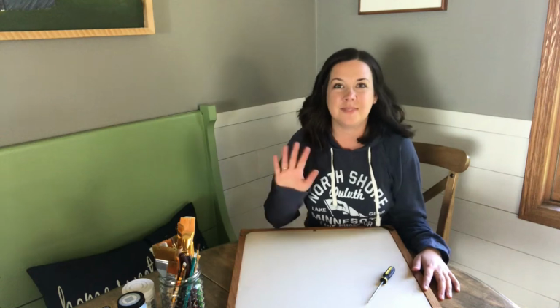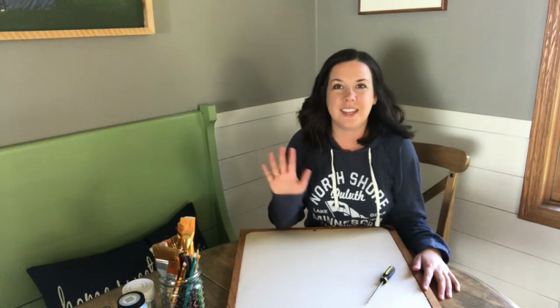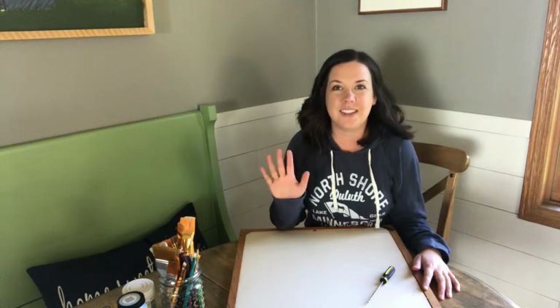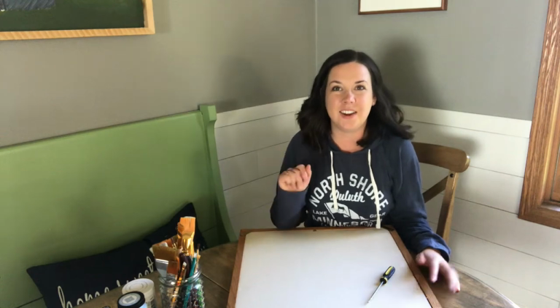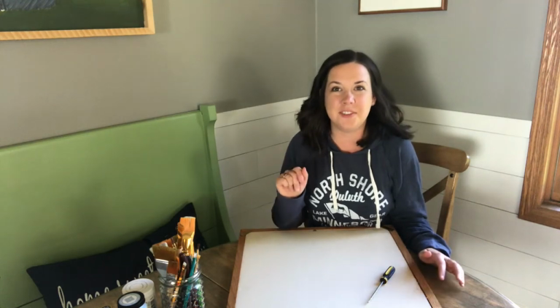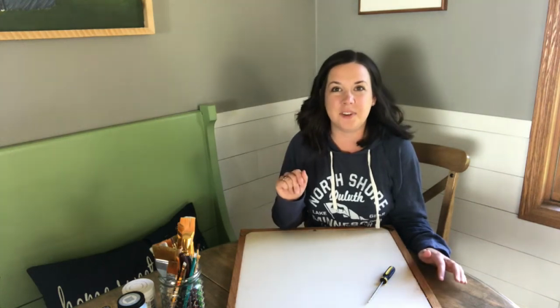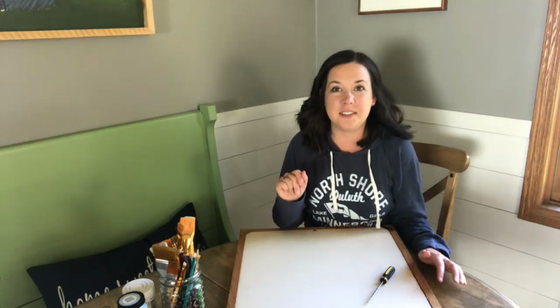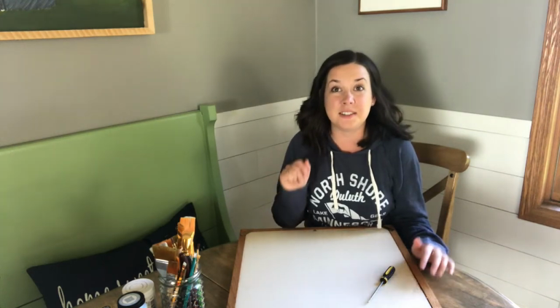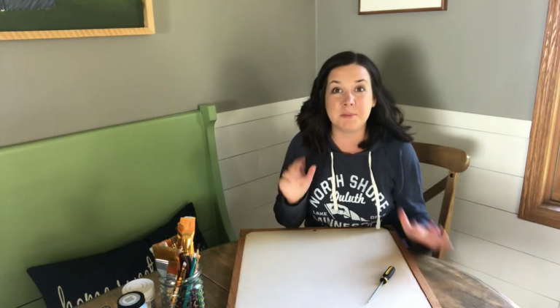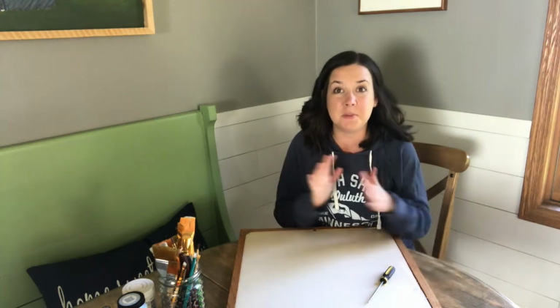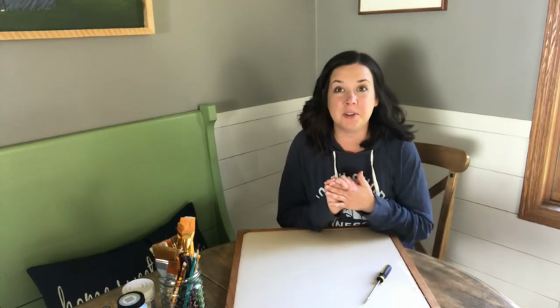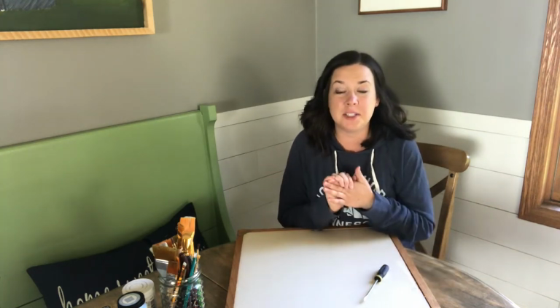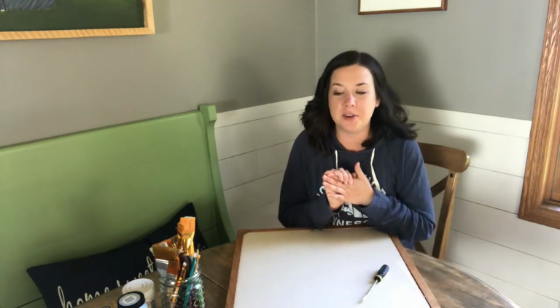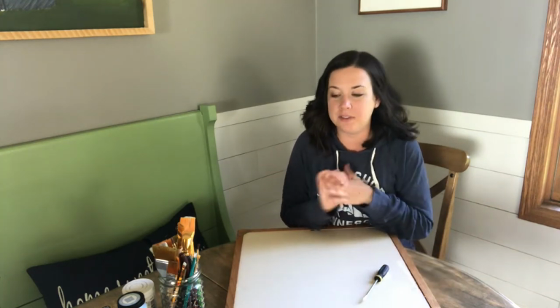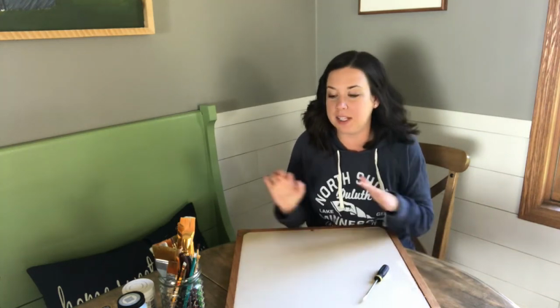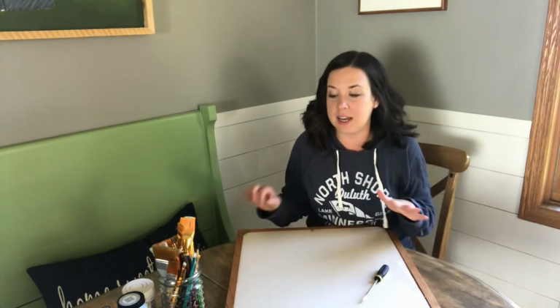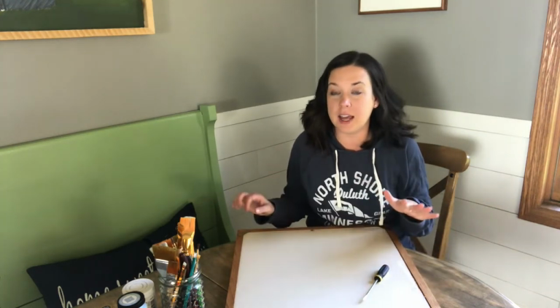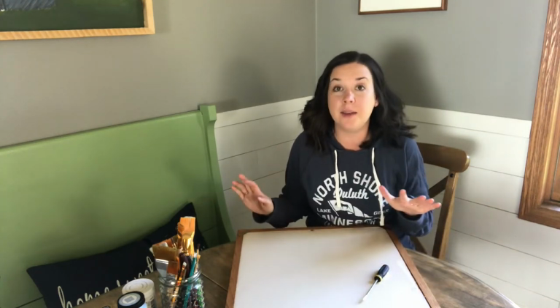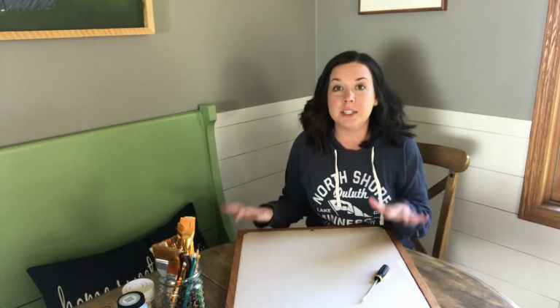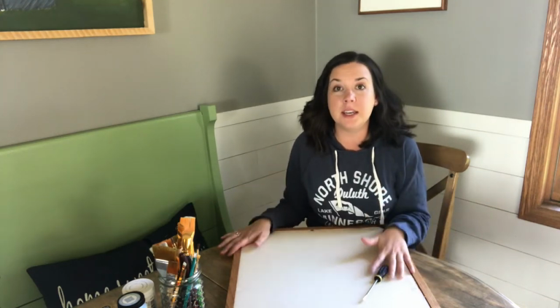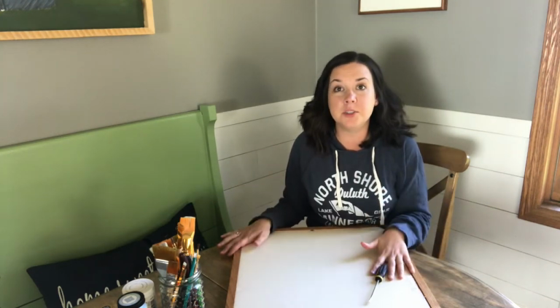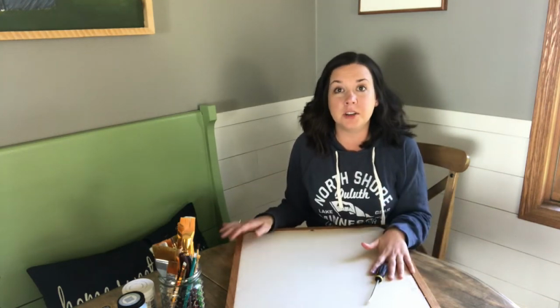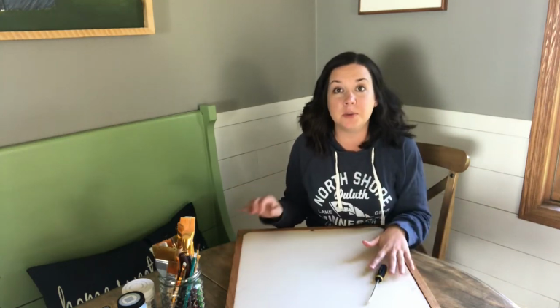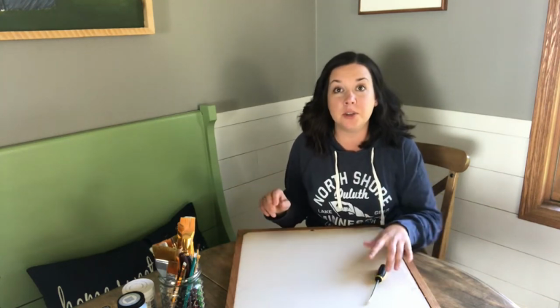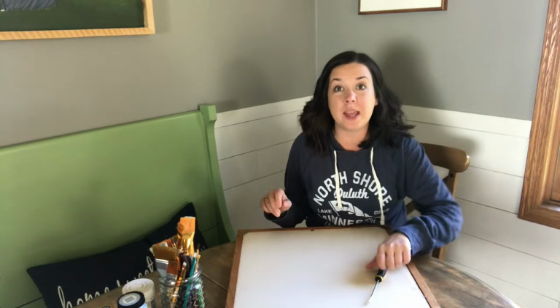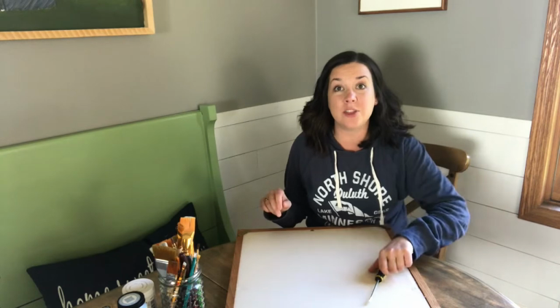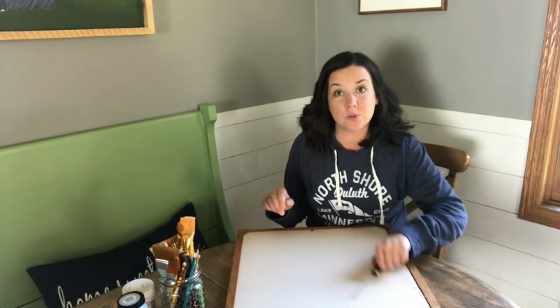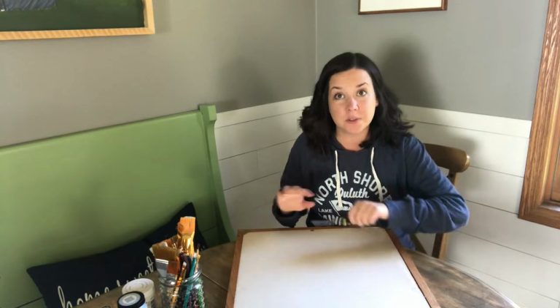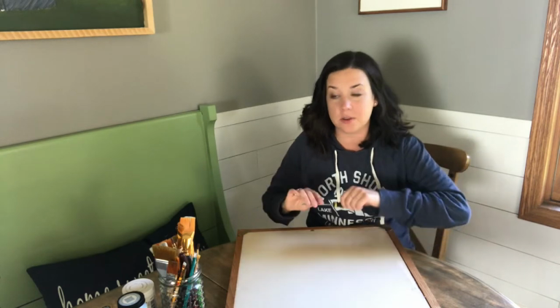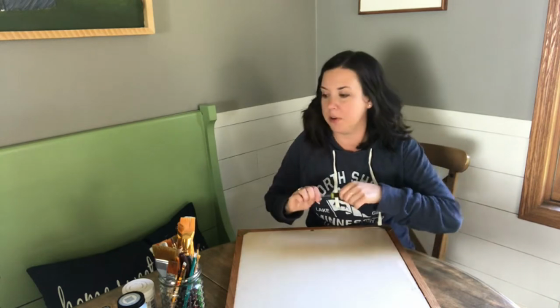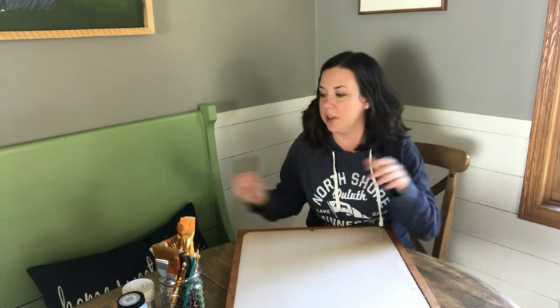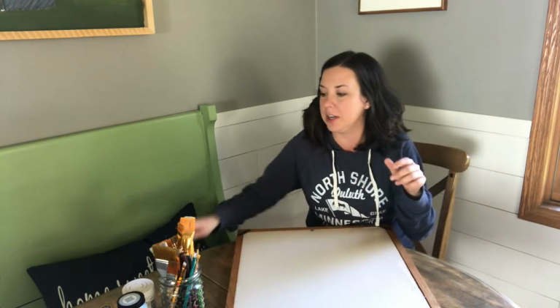Hey there crafty friends, it's Amy from TheCrazyCraftLady.com. Today I'm sharing with you a thrift store project.